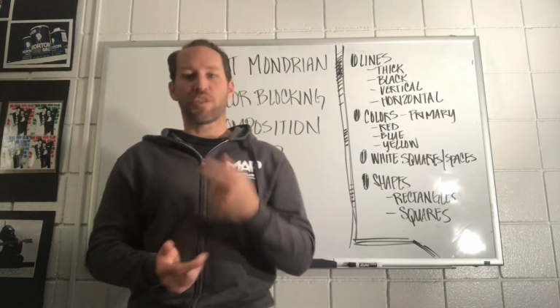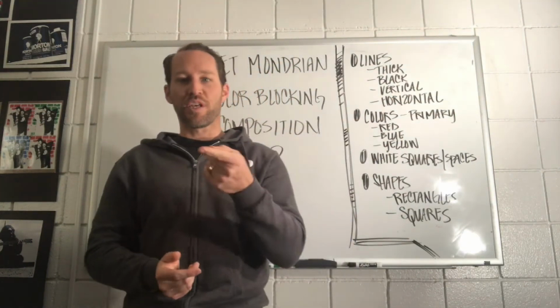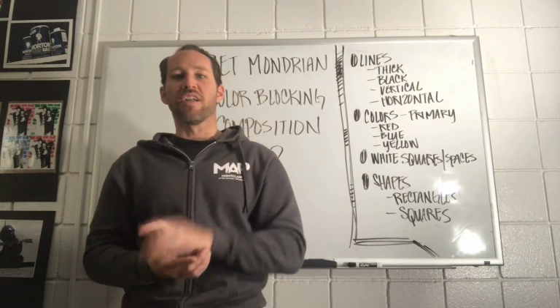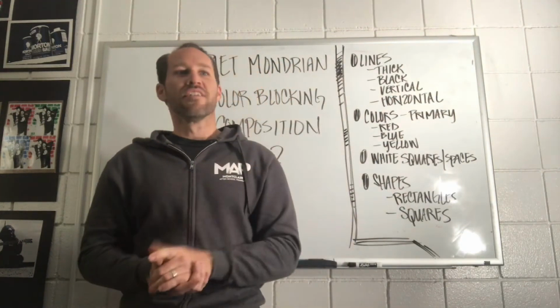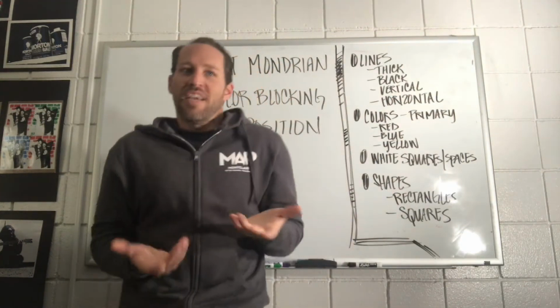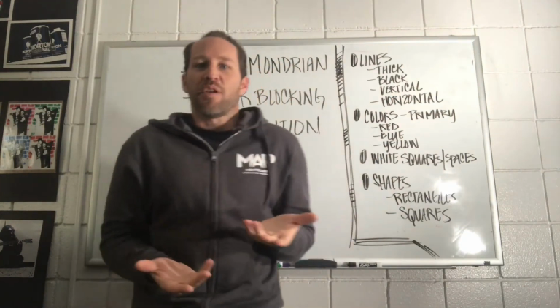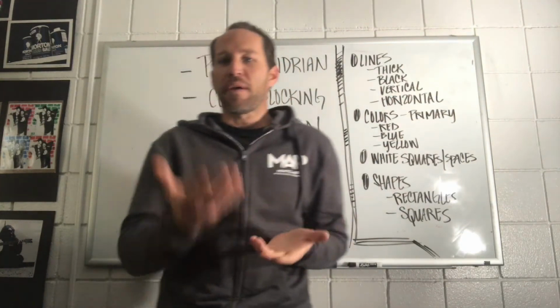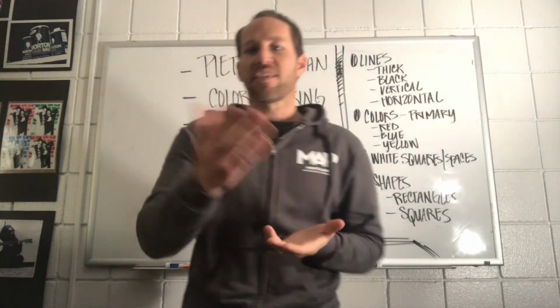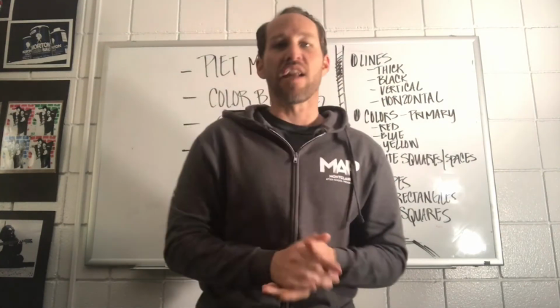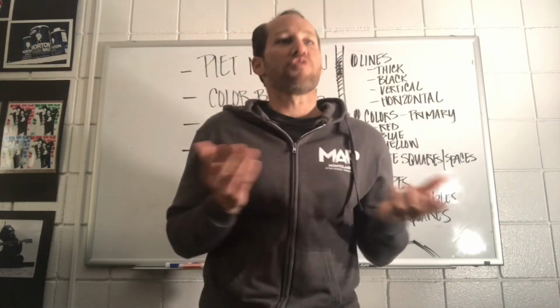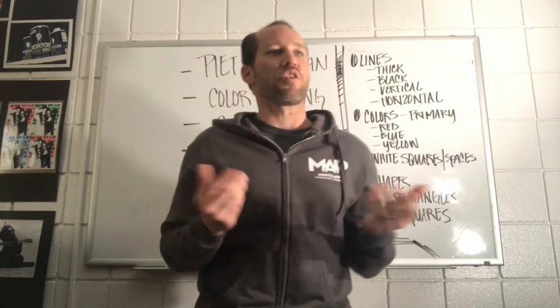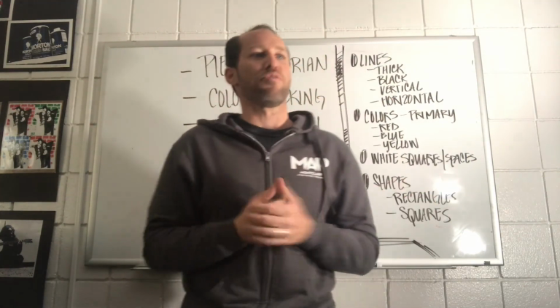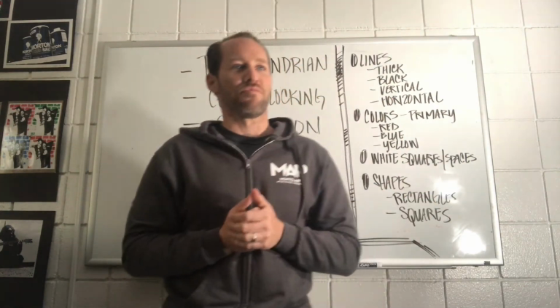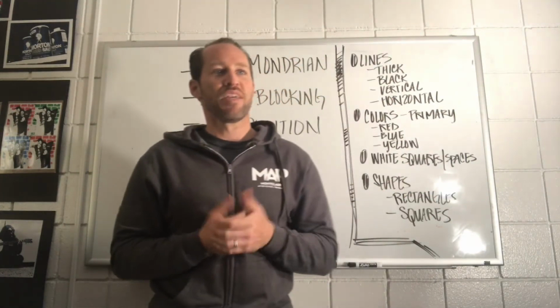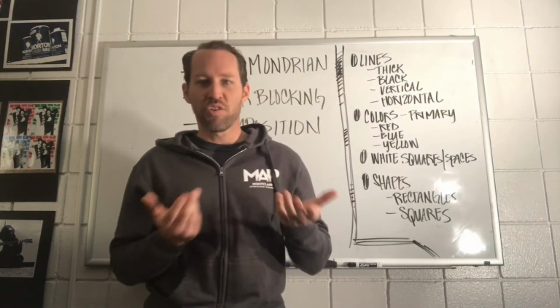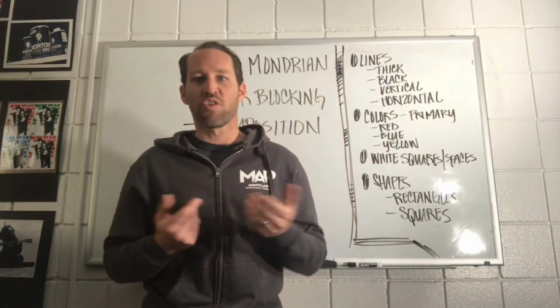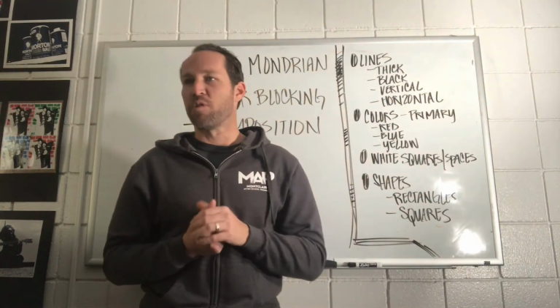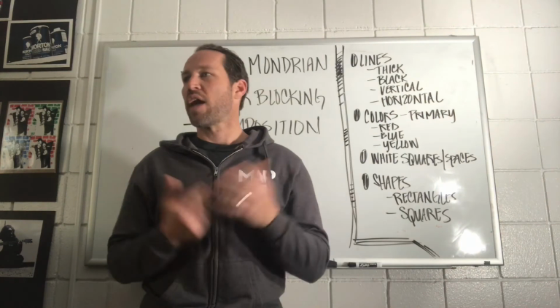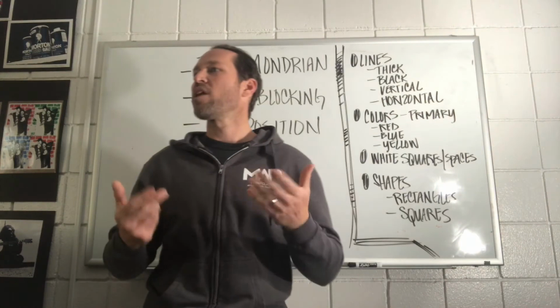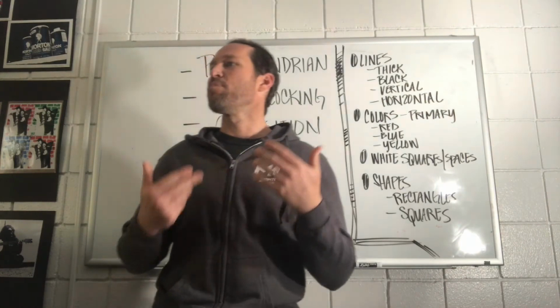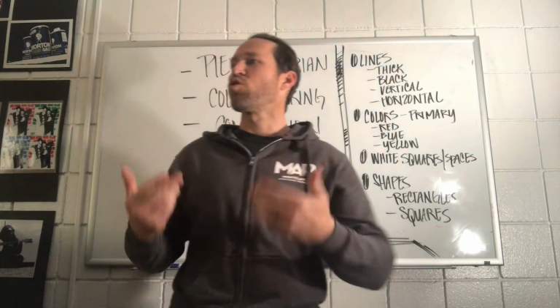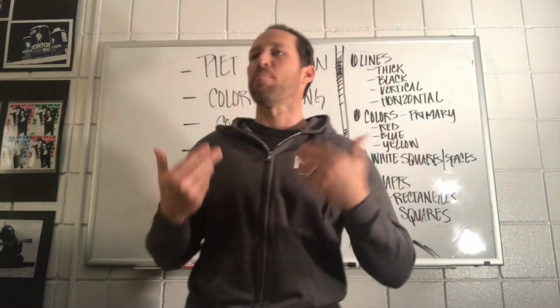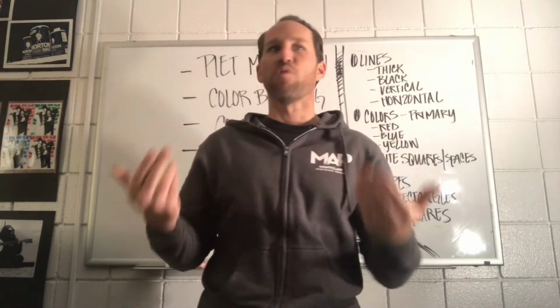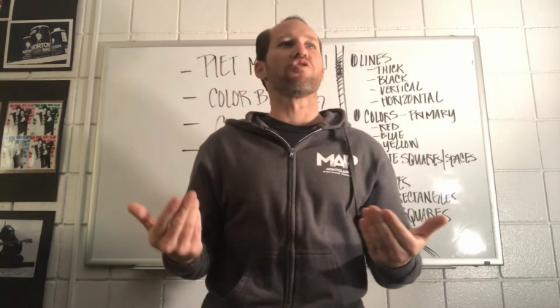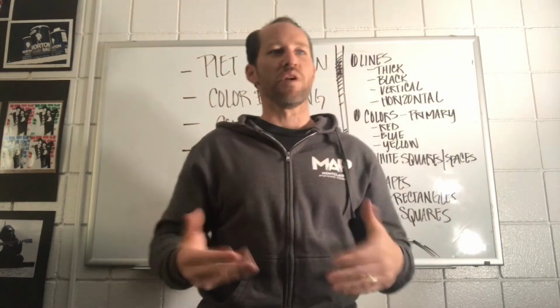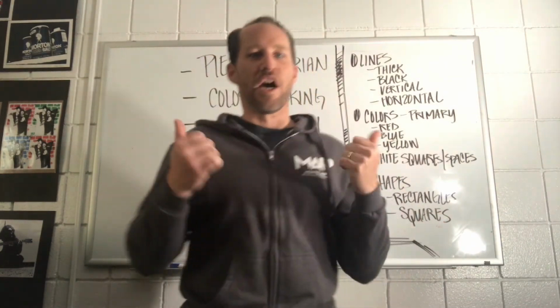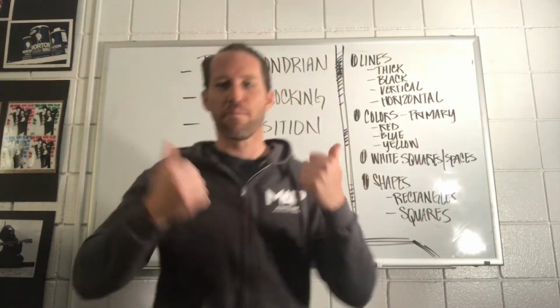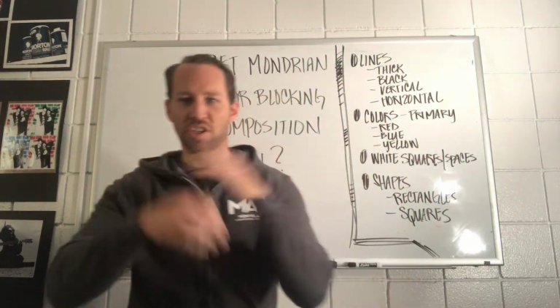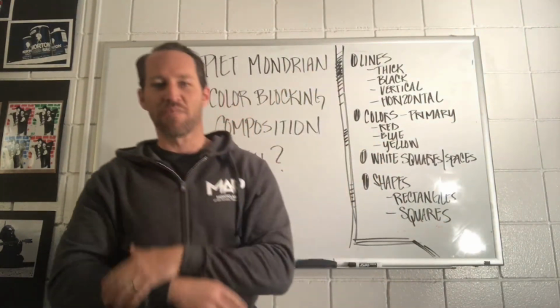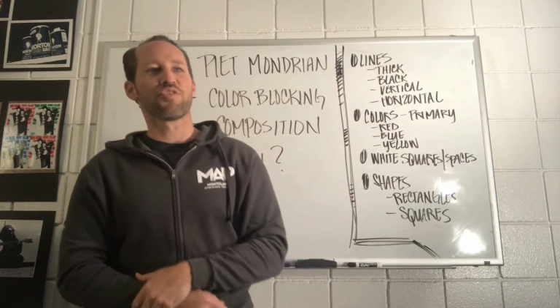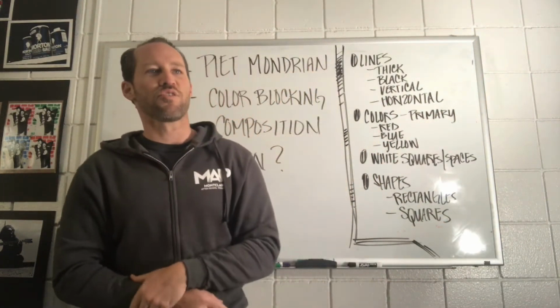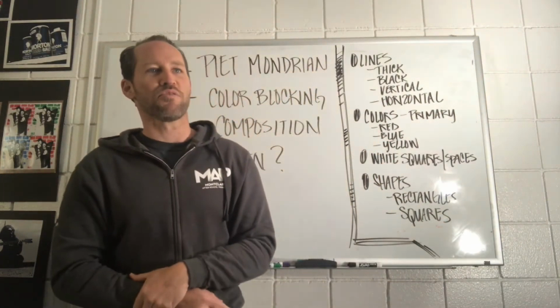Somebody basically said a musical composer. What does a musical composer do? They write music.